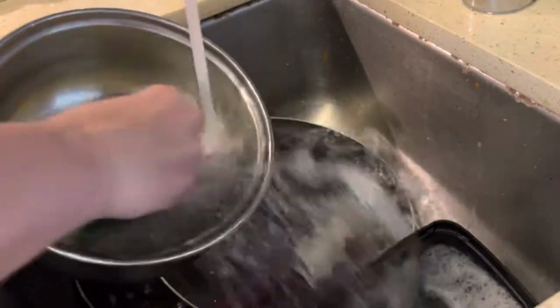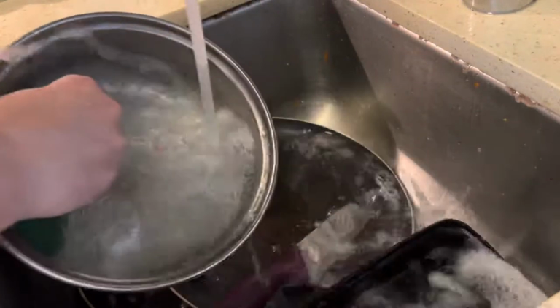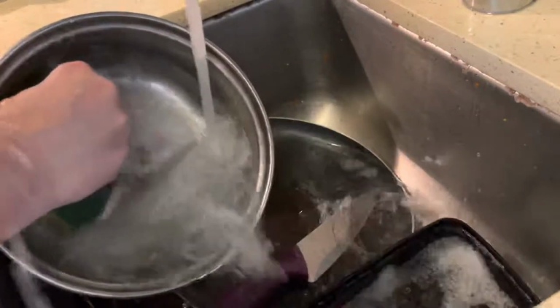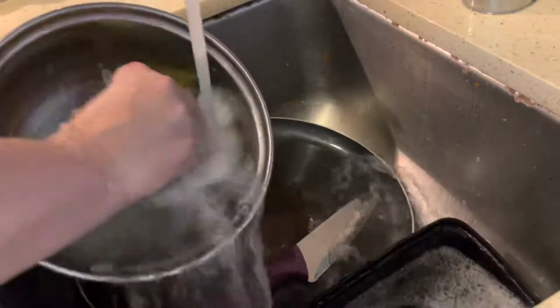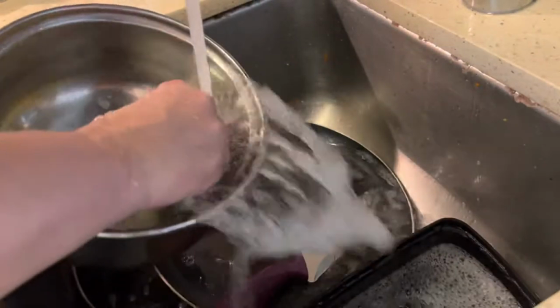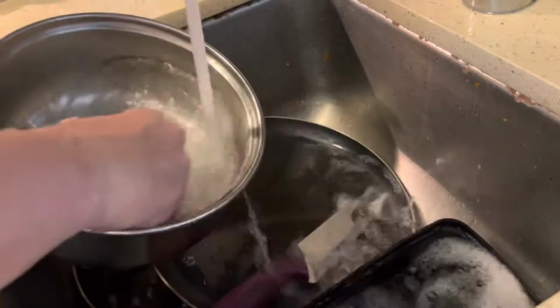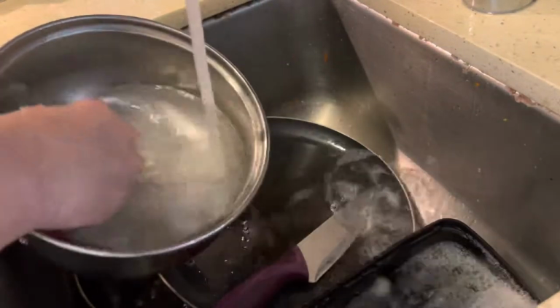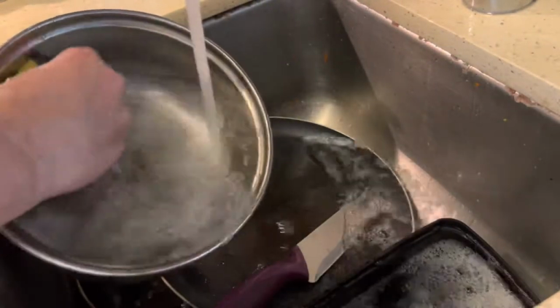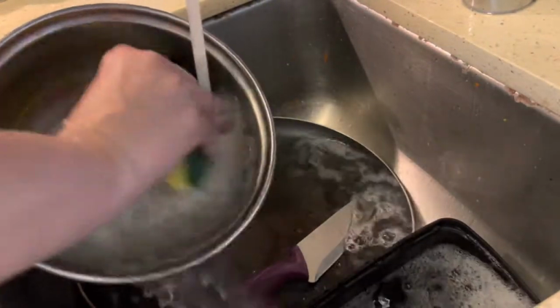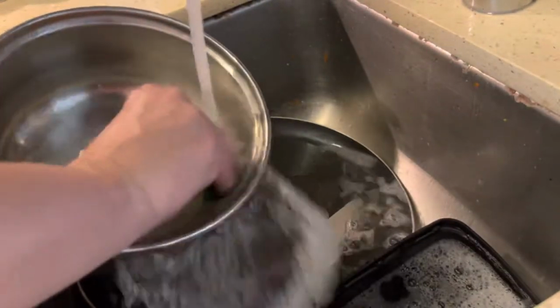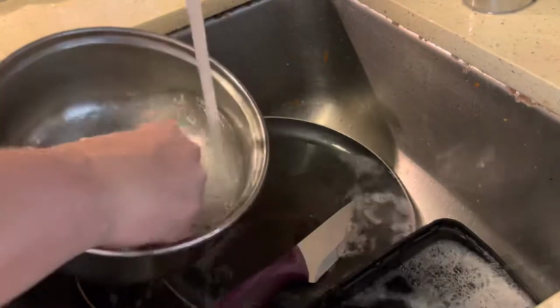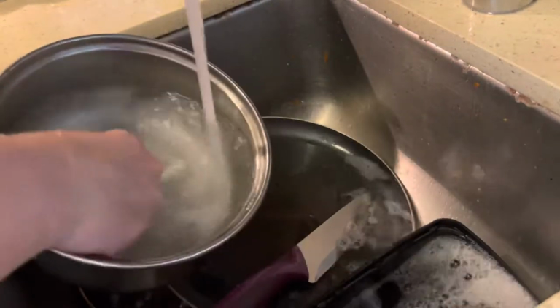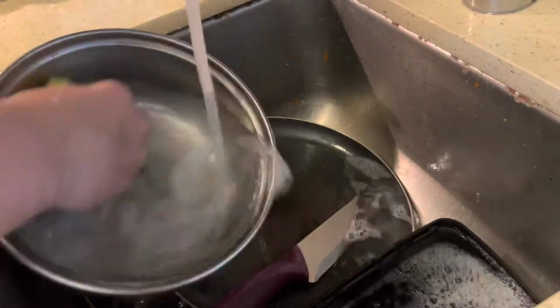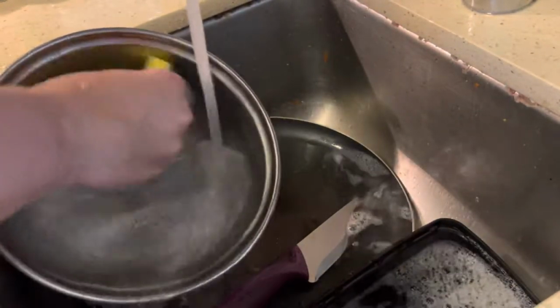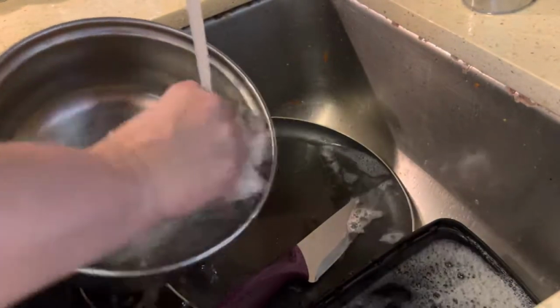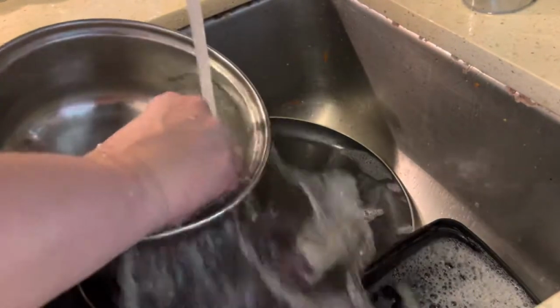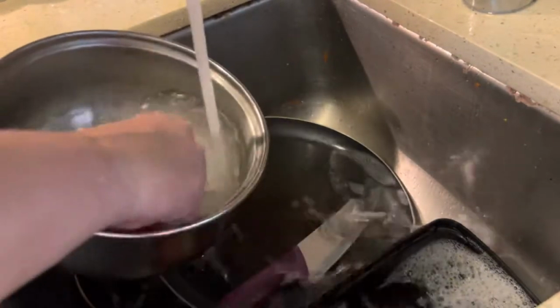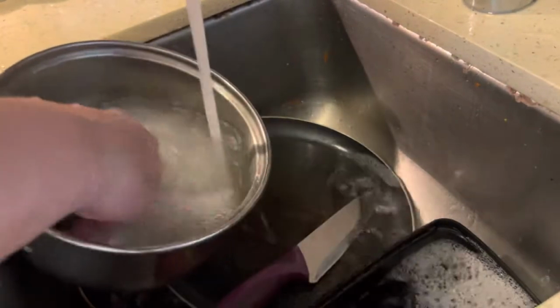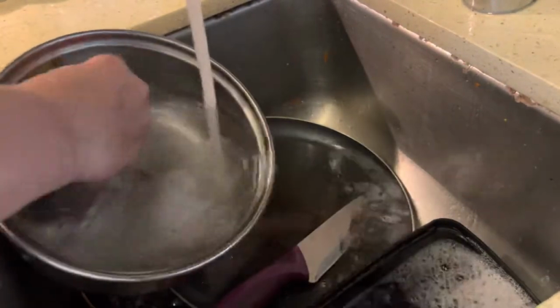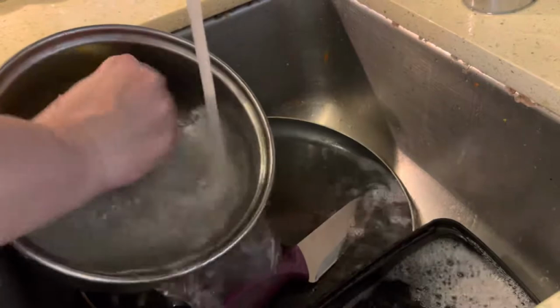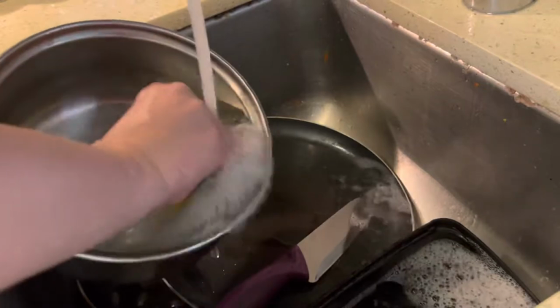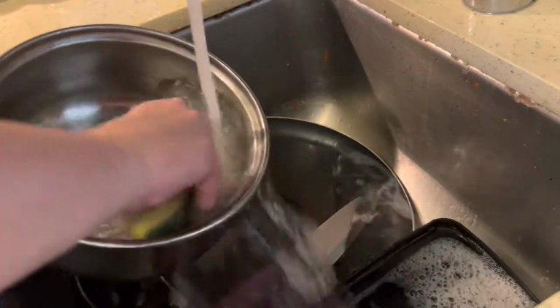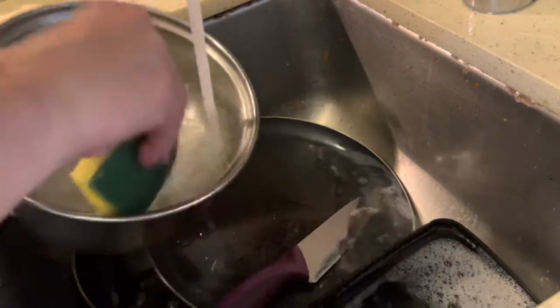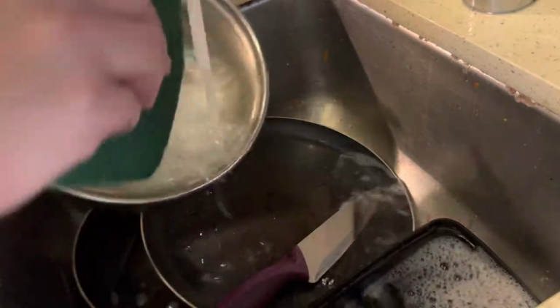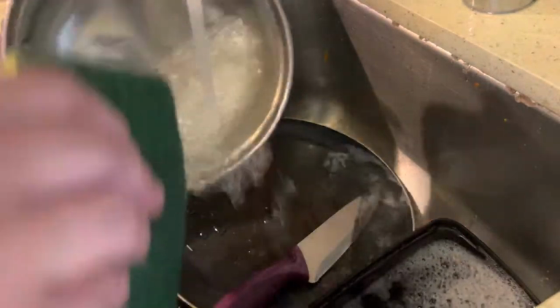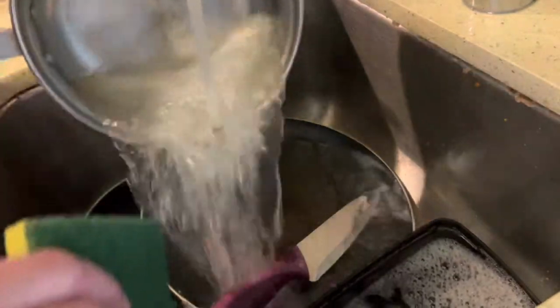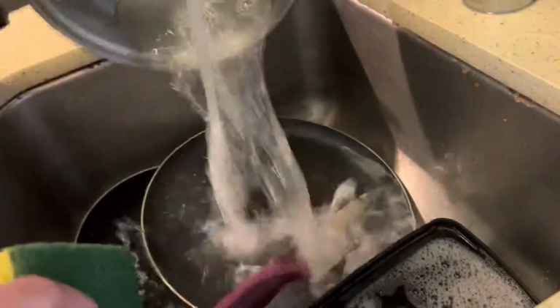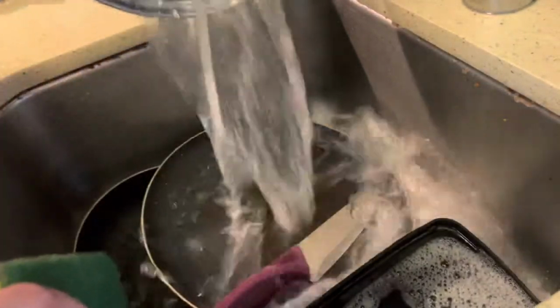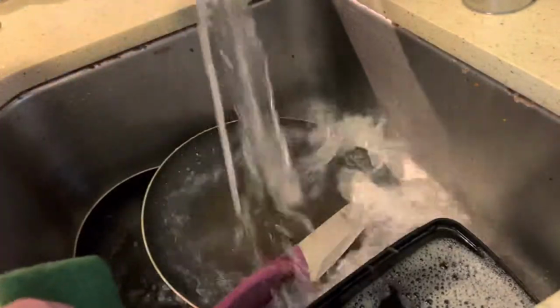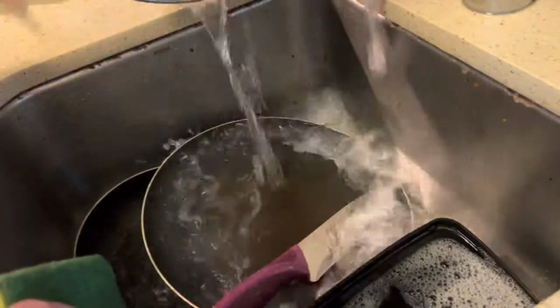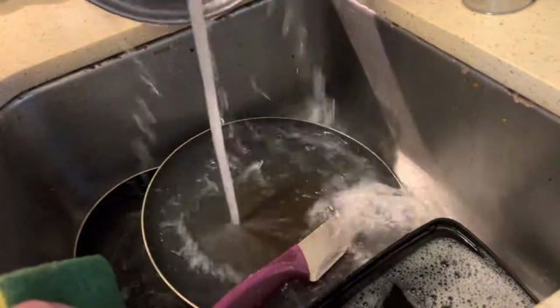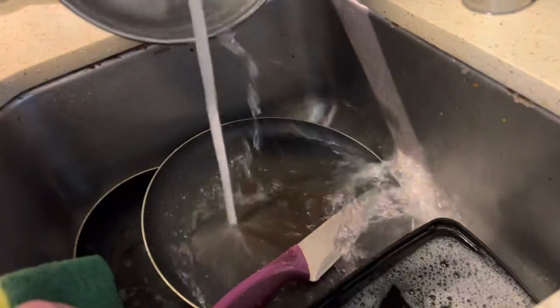I mean, why would I use the dishwasher? I really don't.